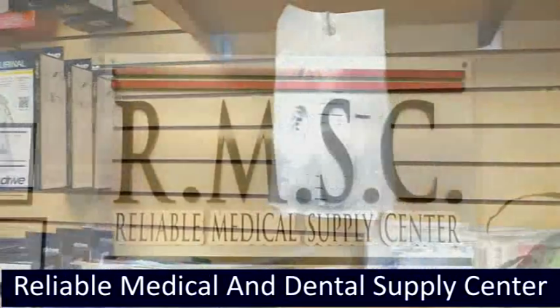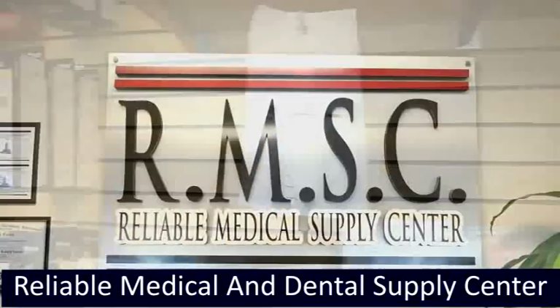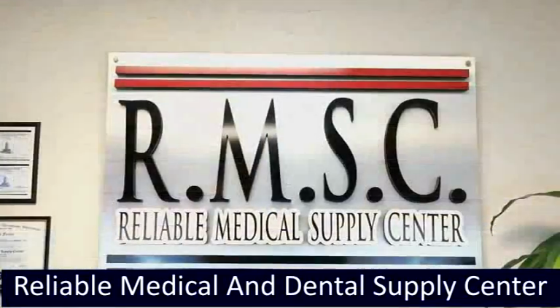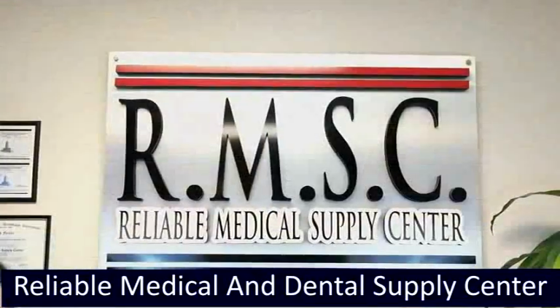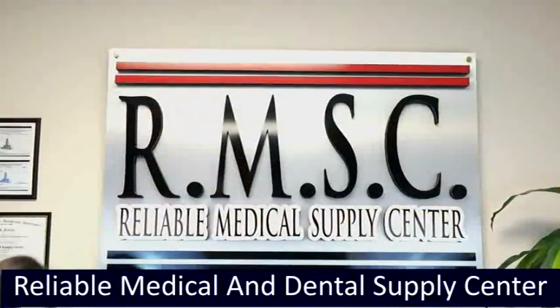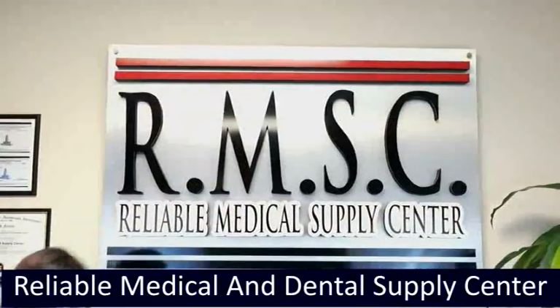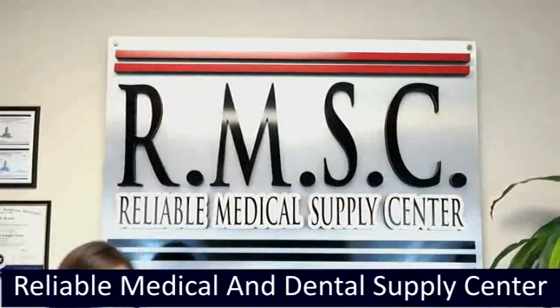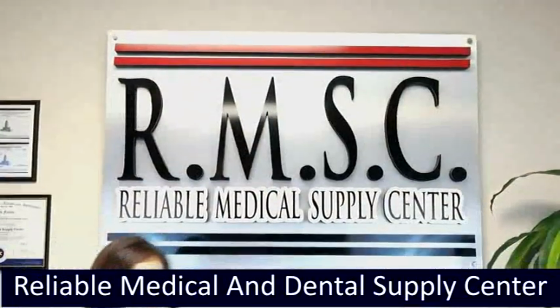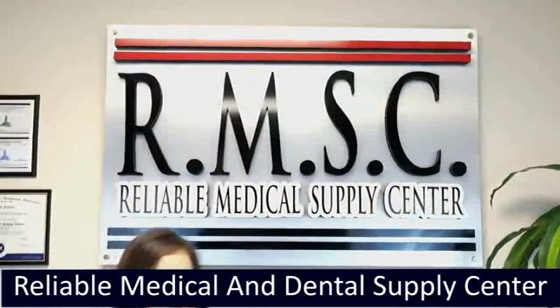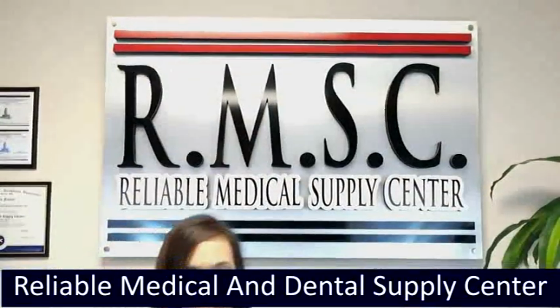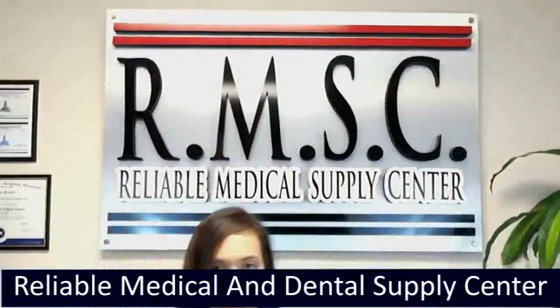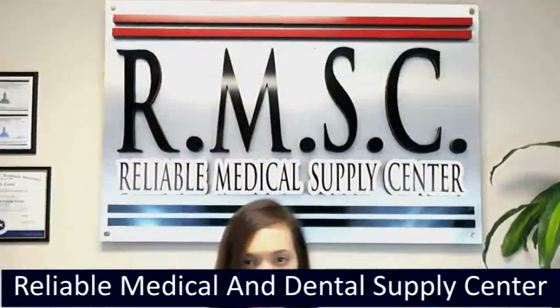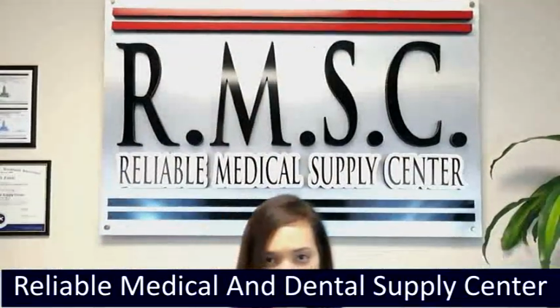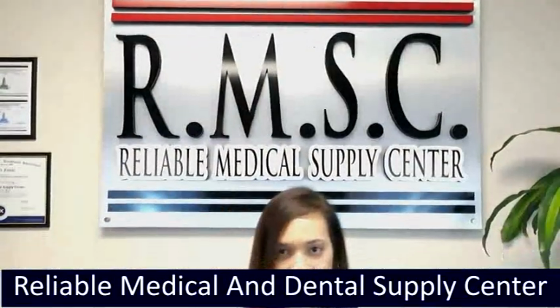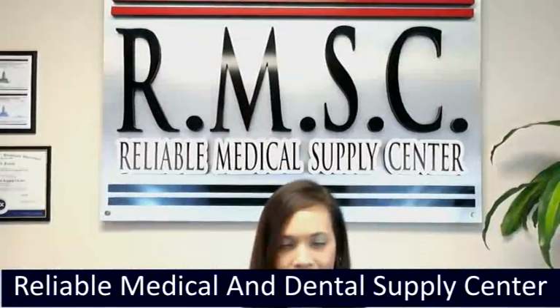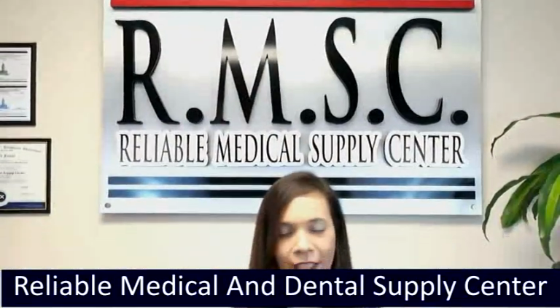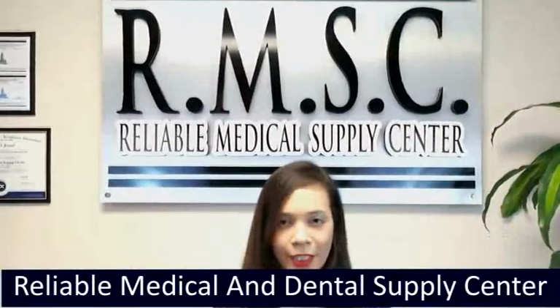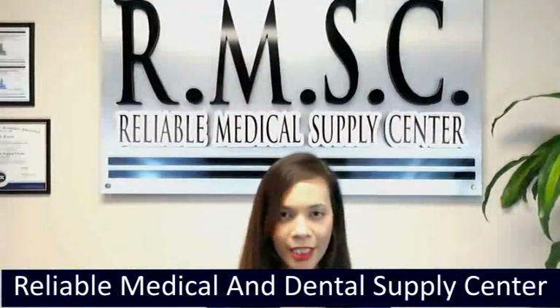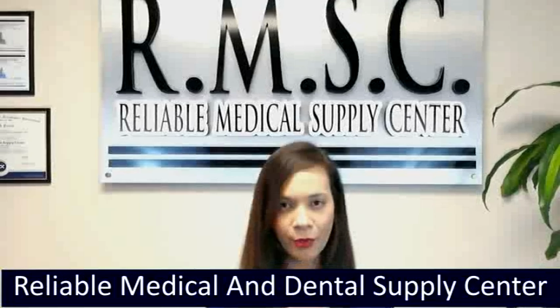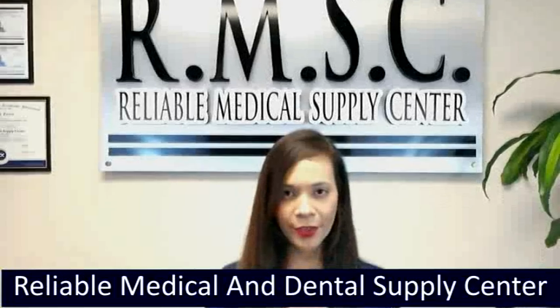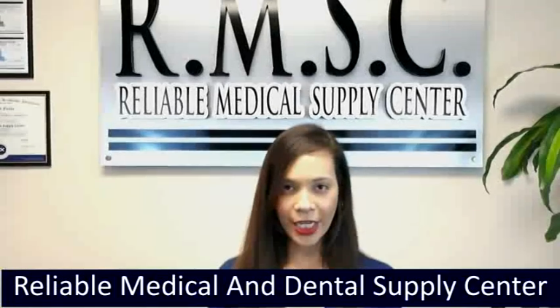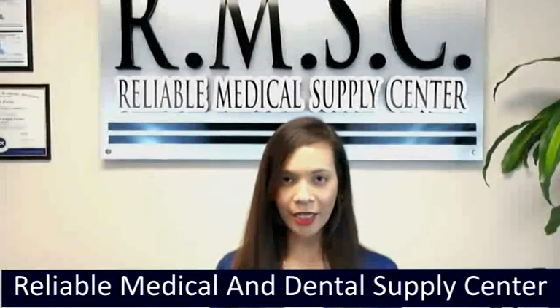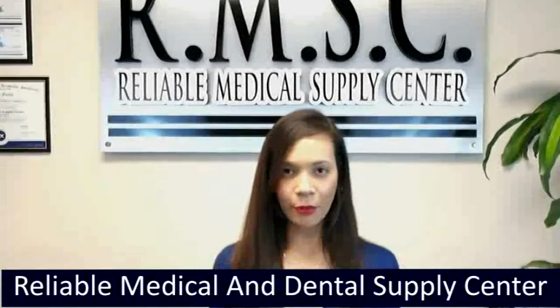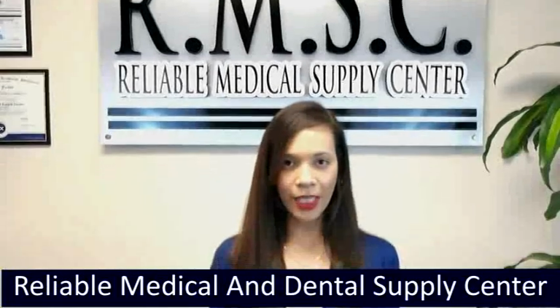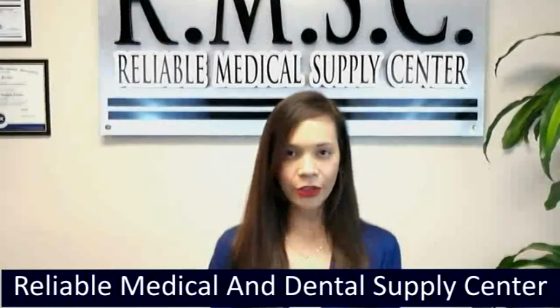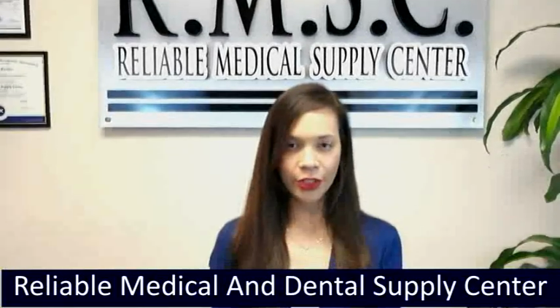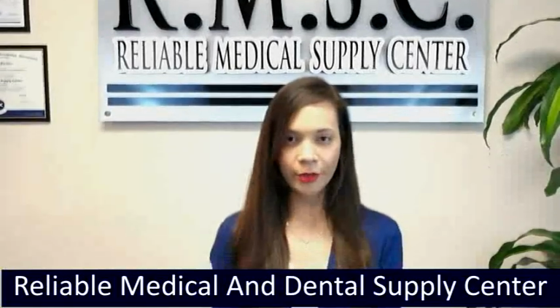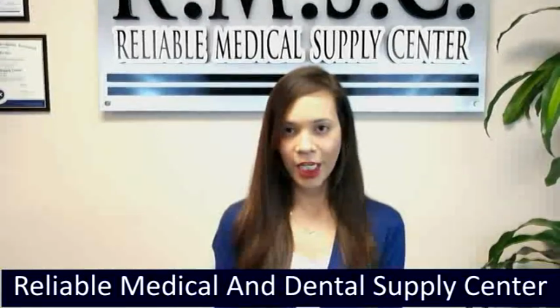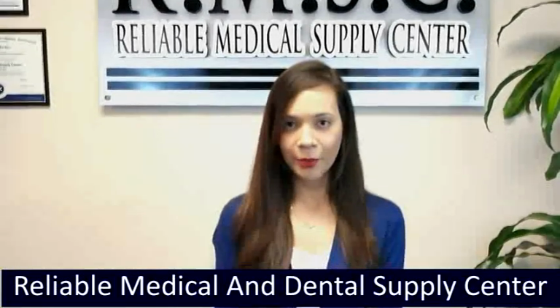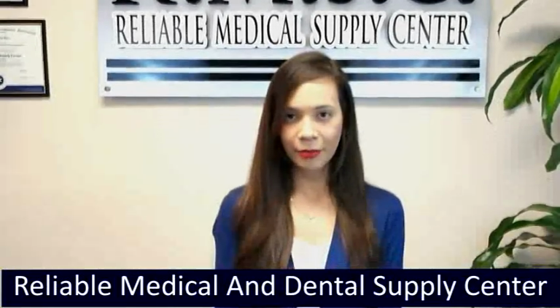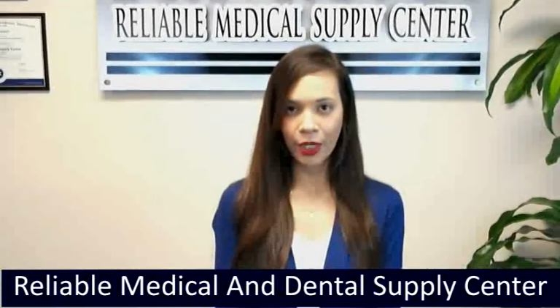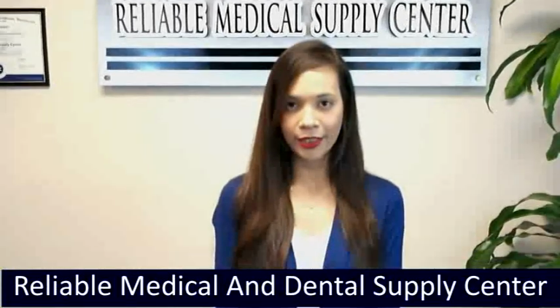Welcome to Reliable Medical Supply Center. If we can take a moment of your time, we'd like to show you some of our top selling products.